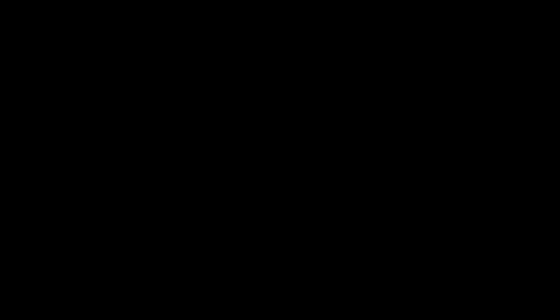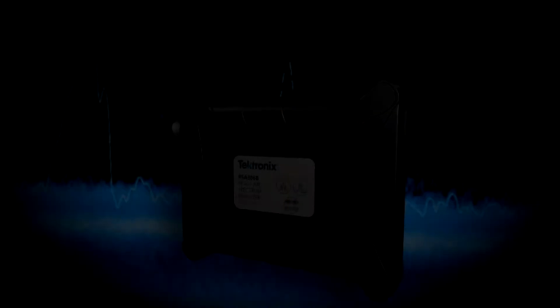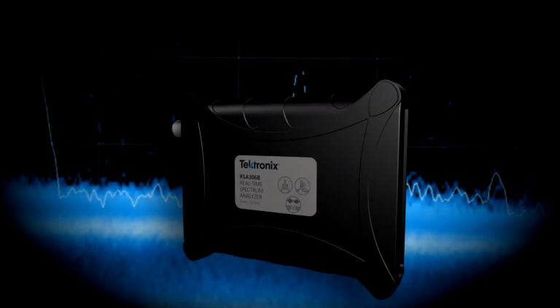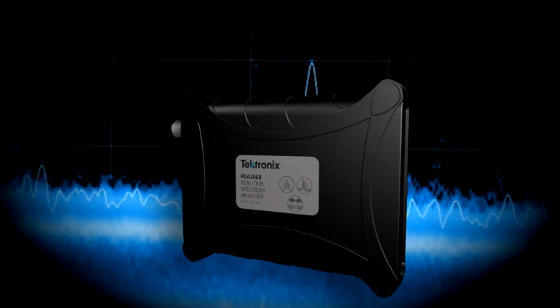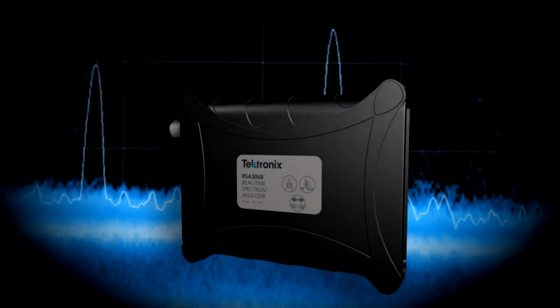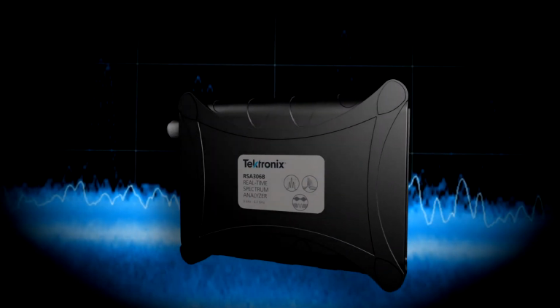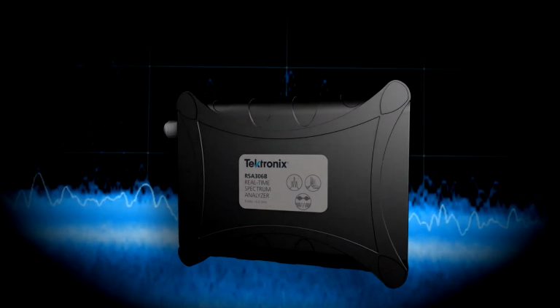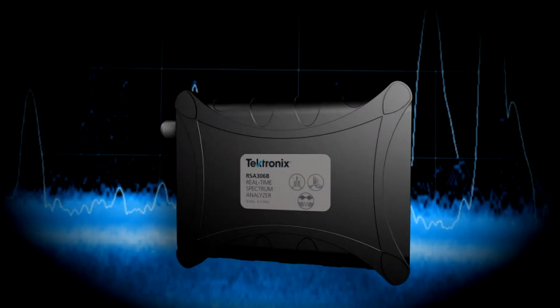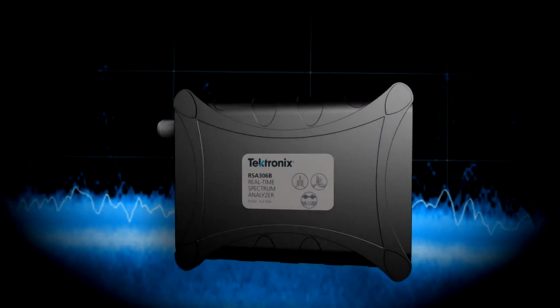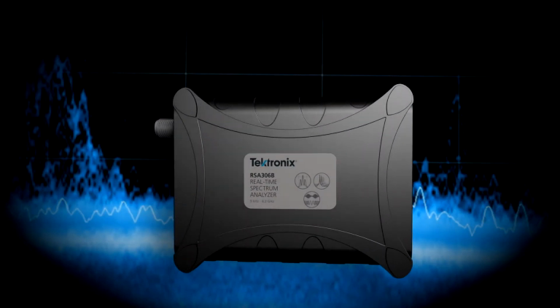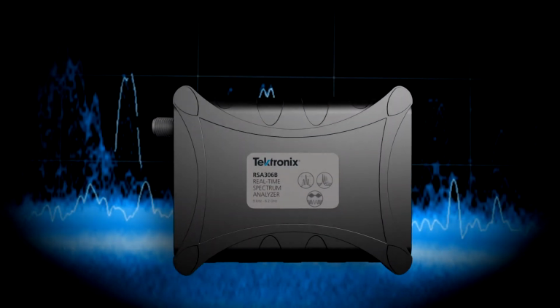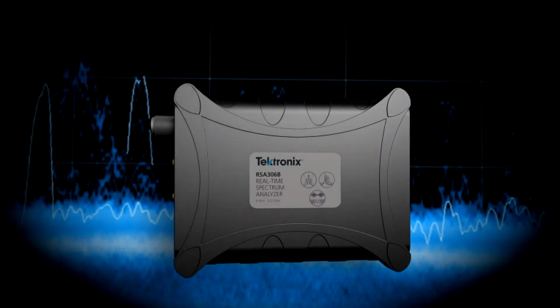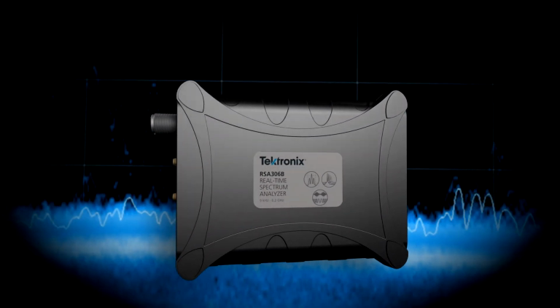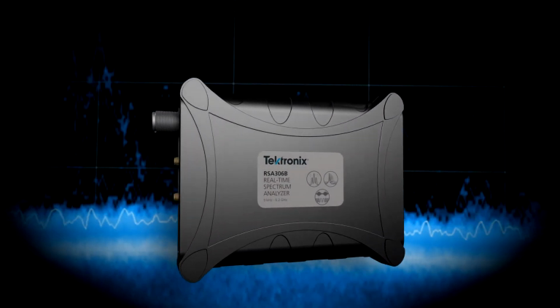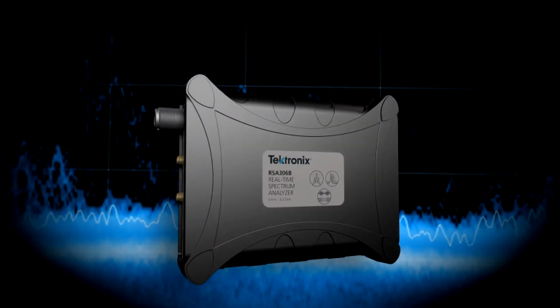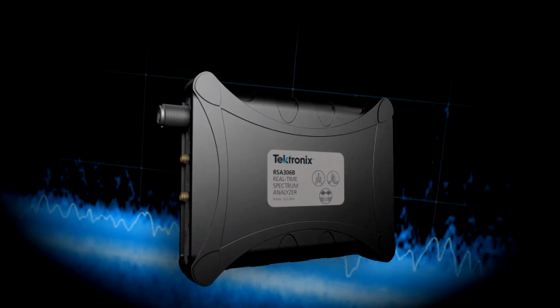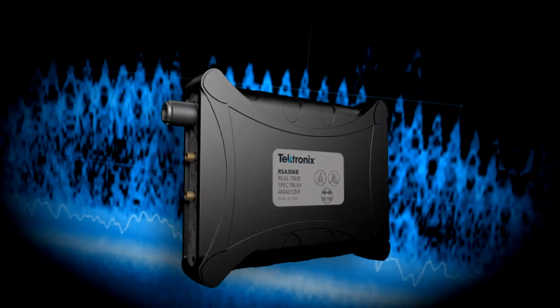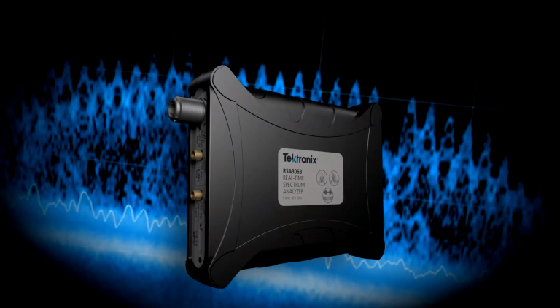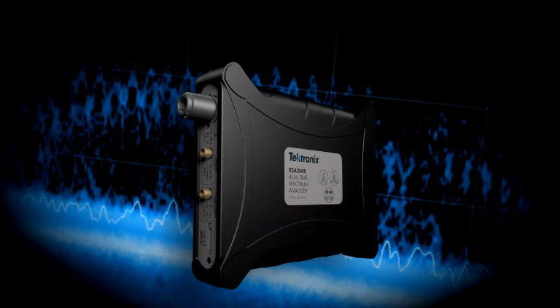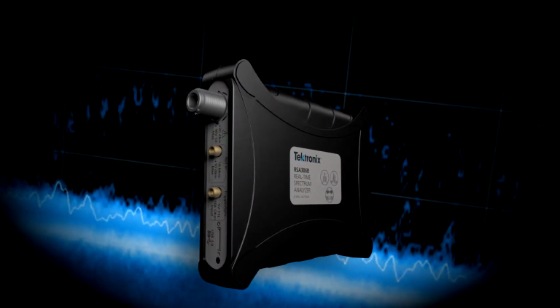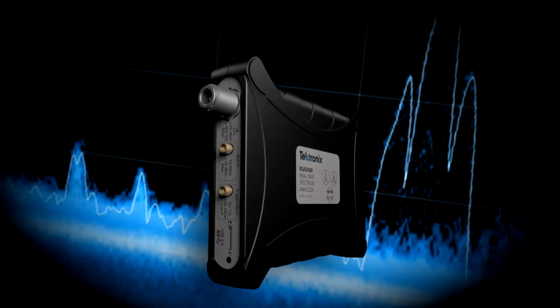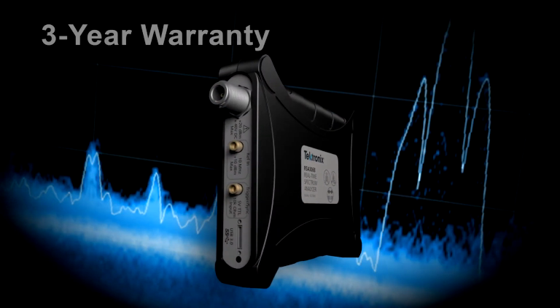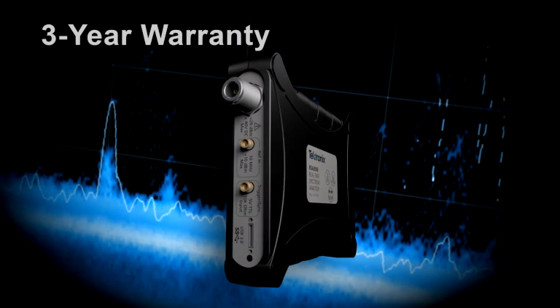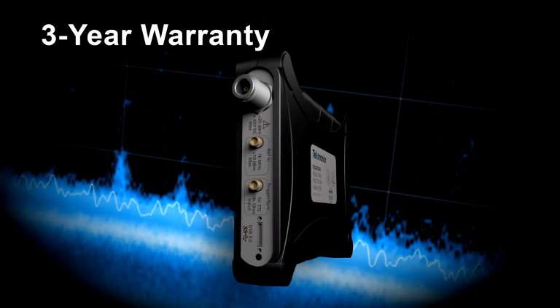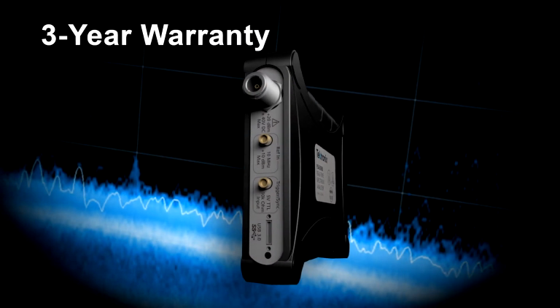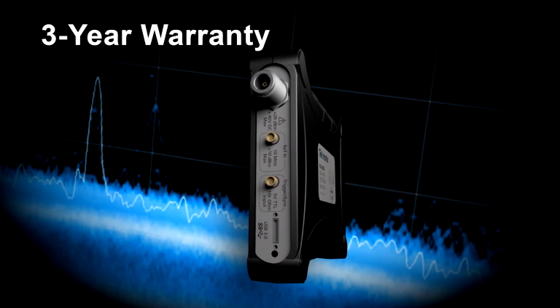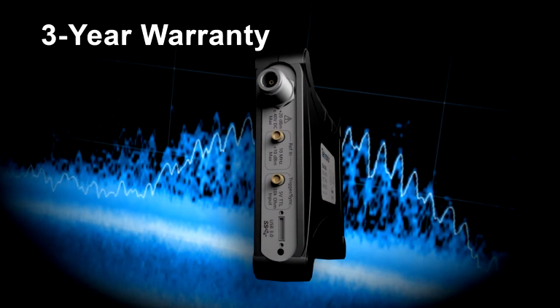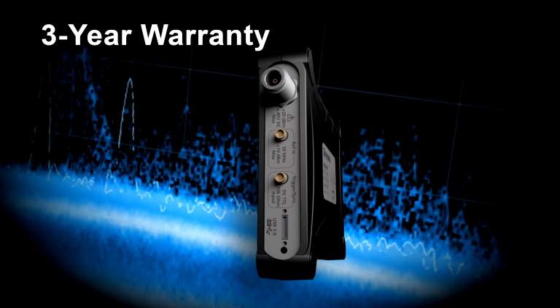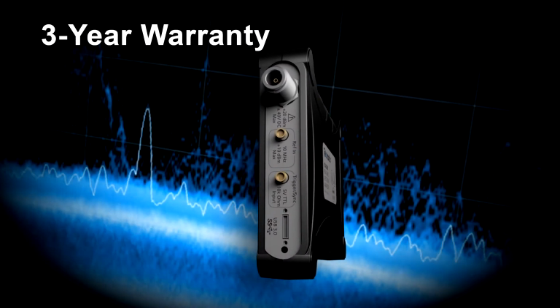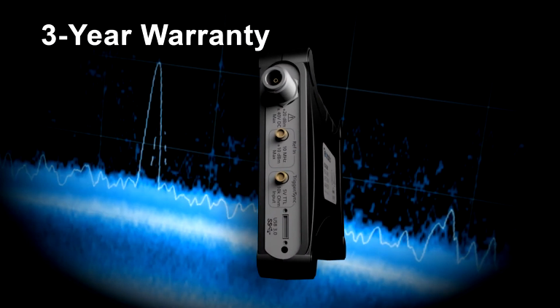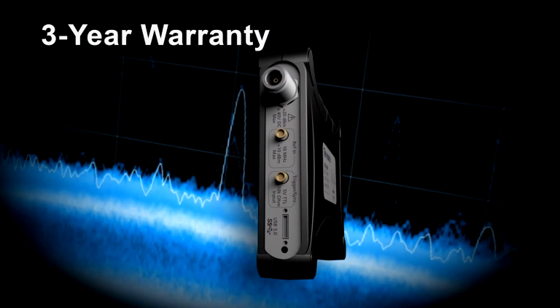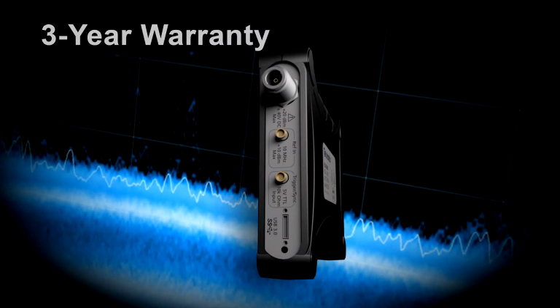Small on price and big on performance, the RSA306B now has improved dynamic range and a 3-year warranty.